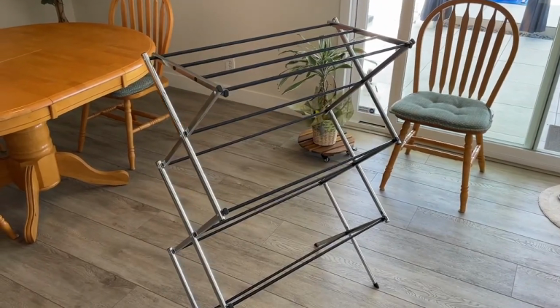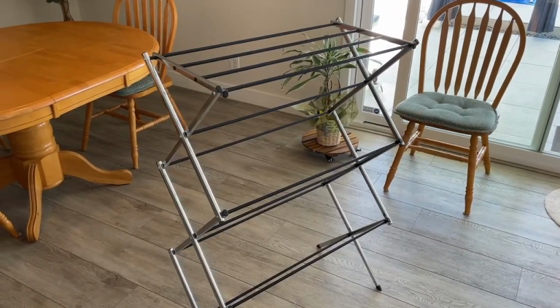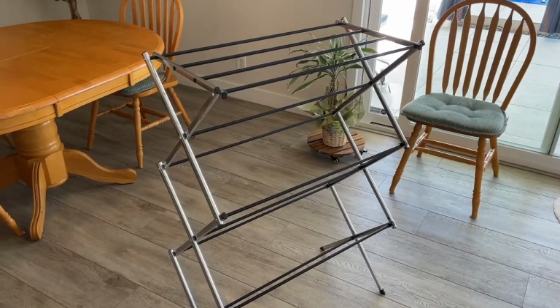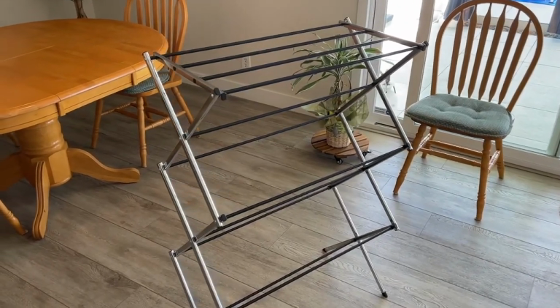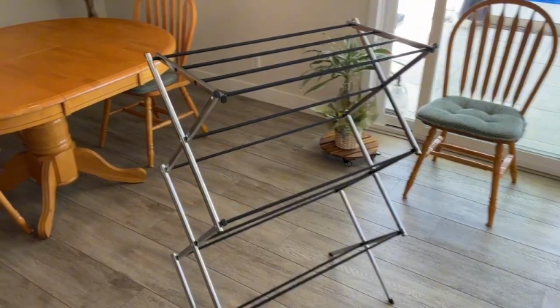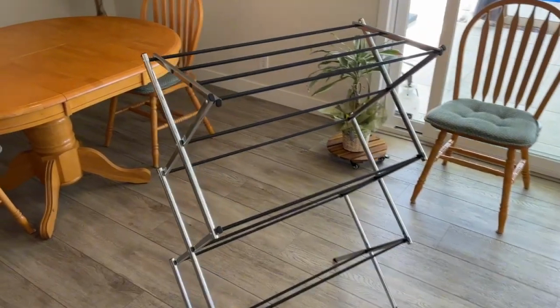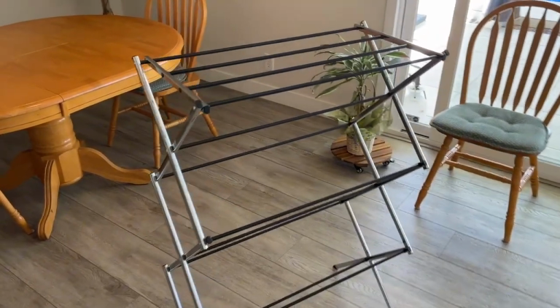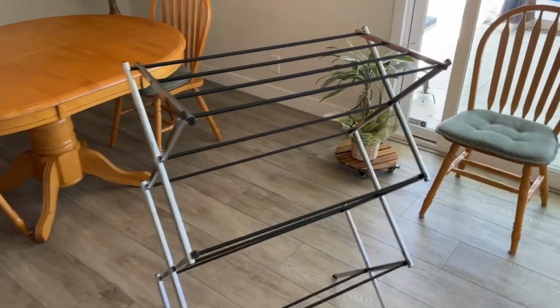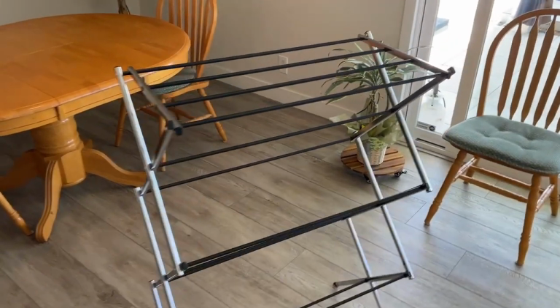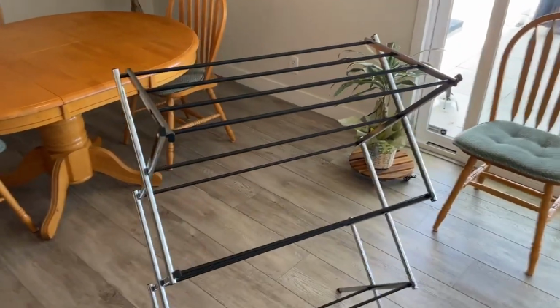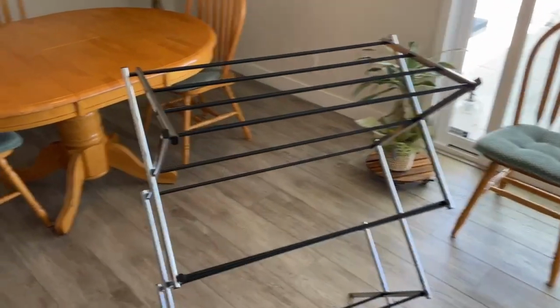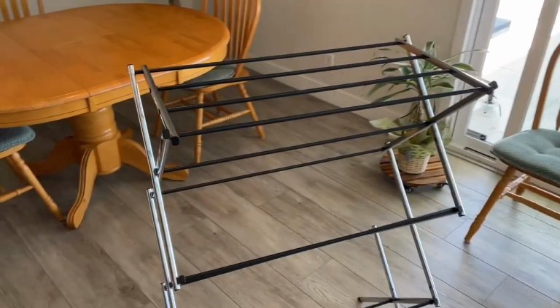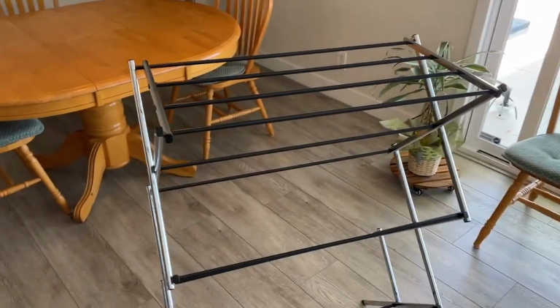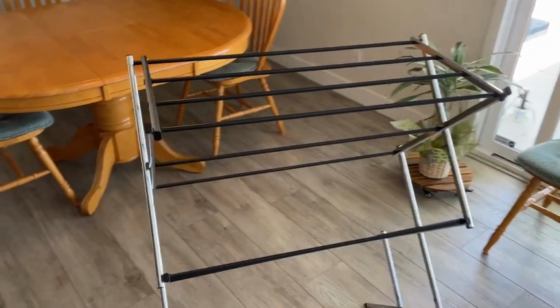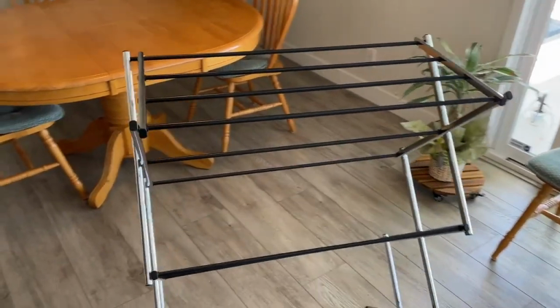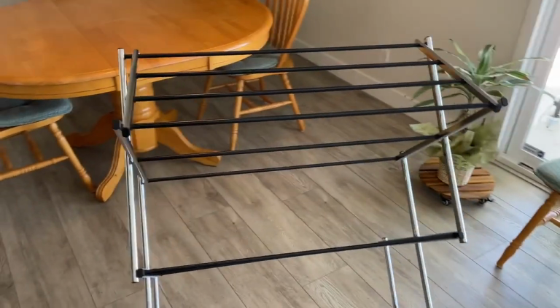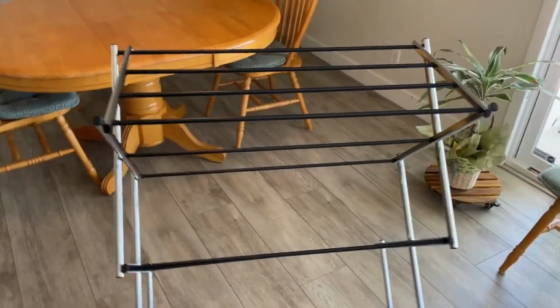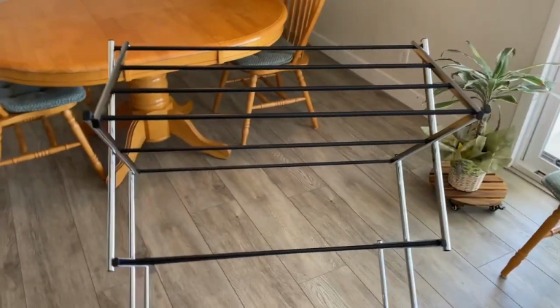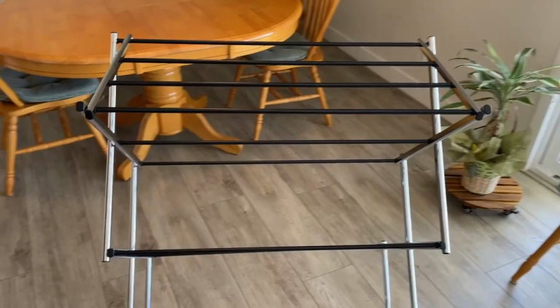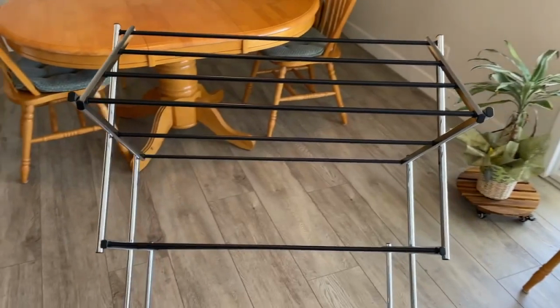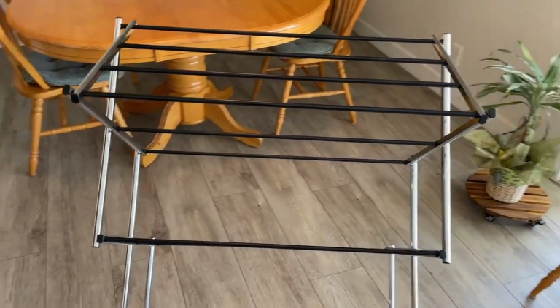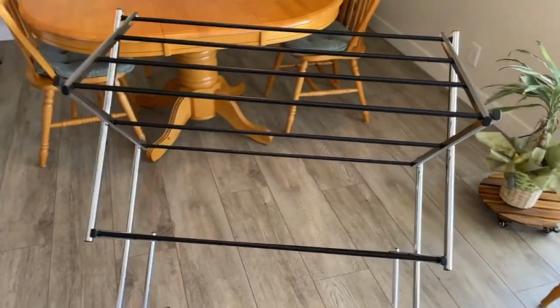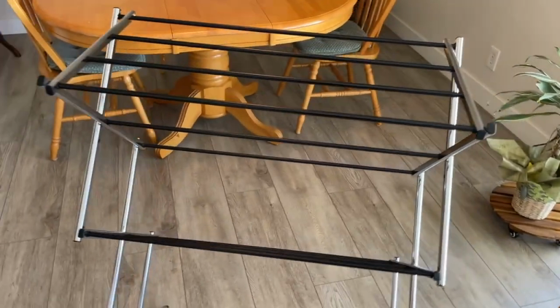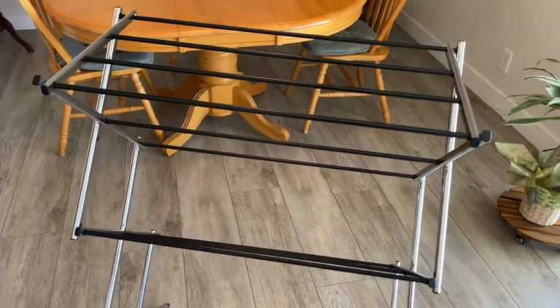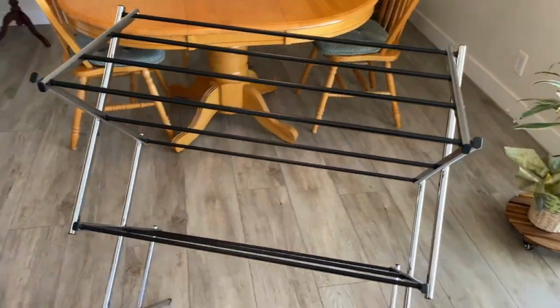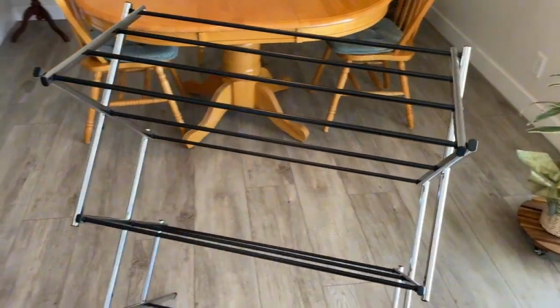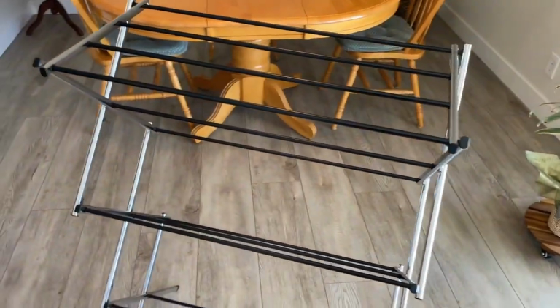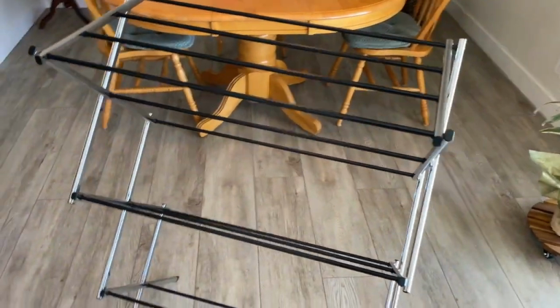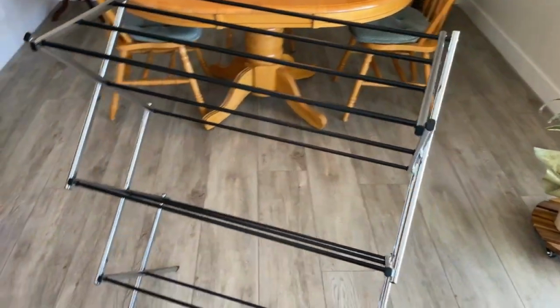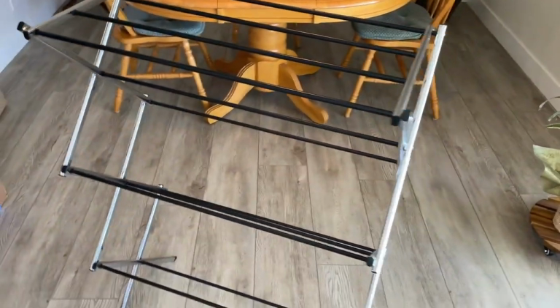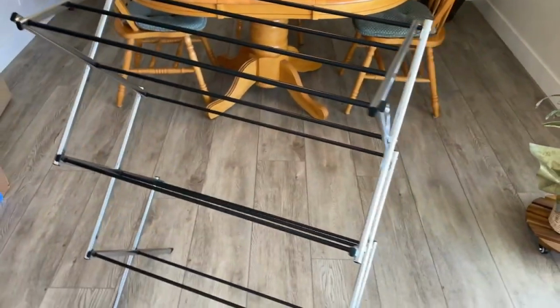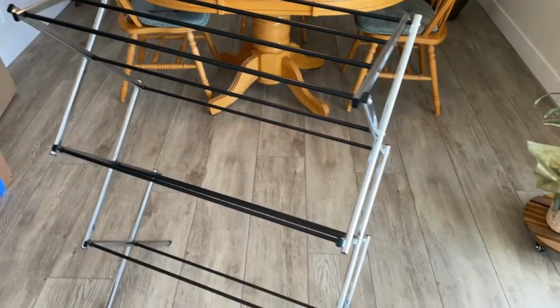While I'm not totally impressed, it does fit the need to have something to hang your laundry on to dry.